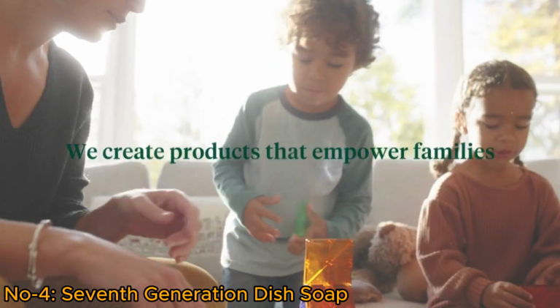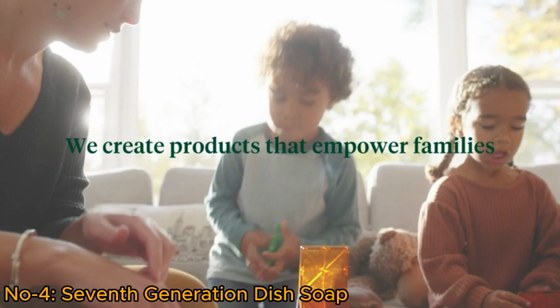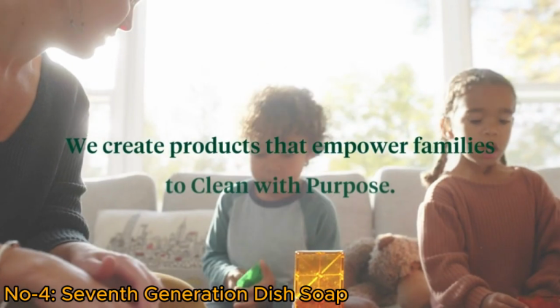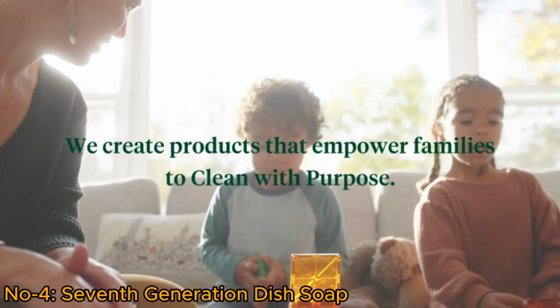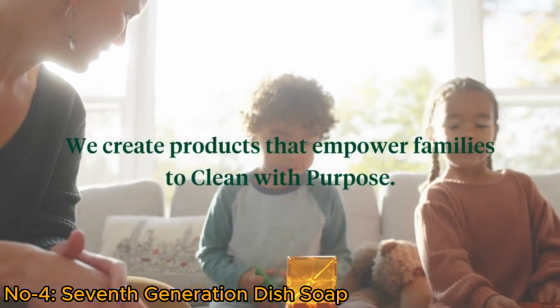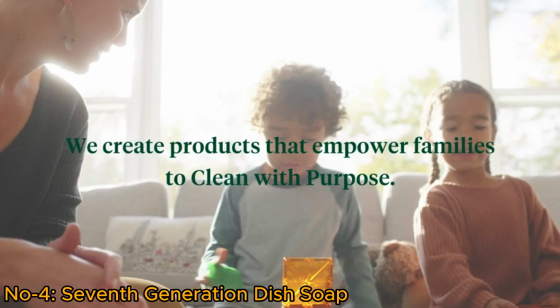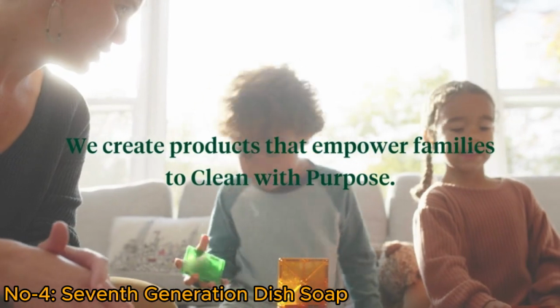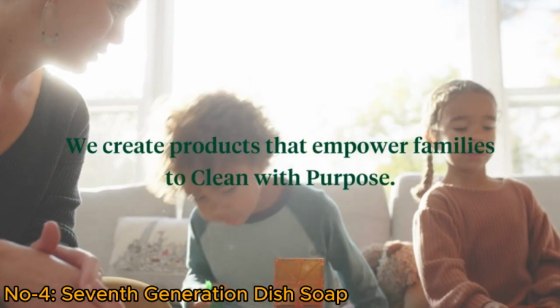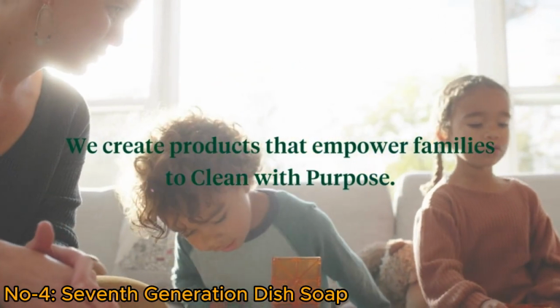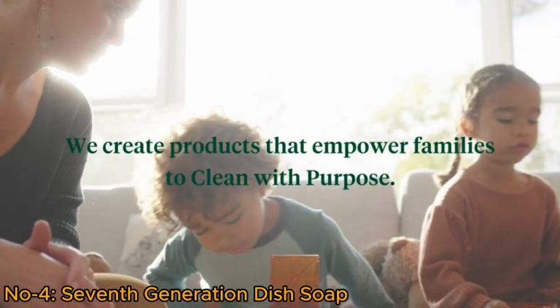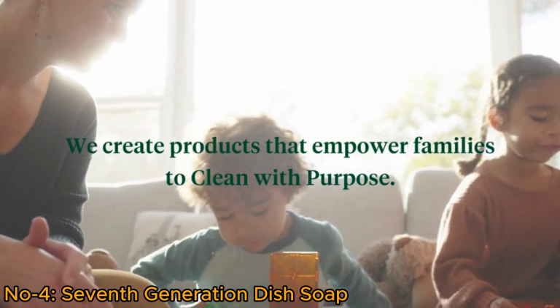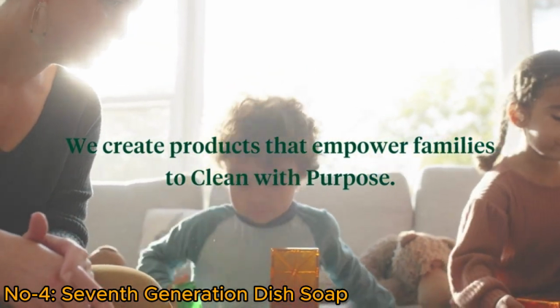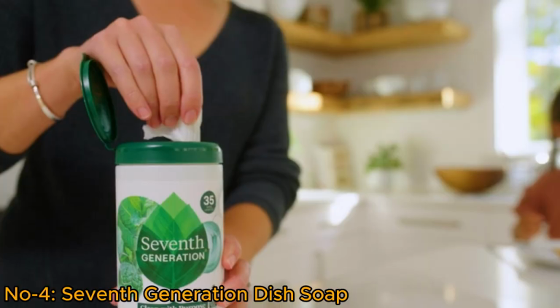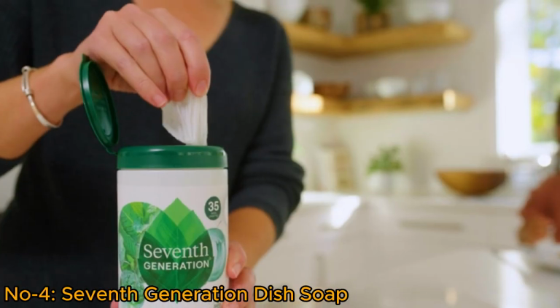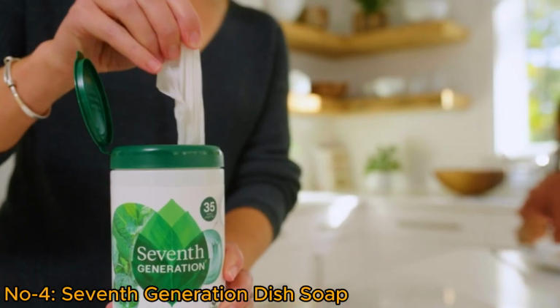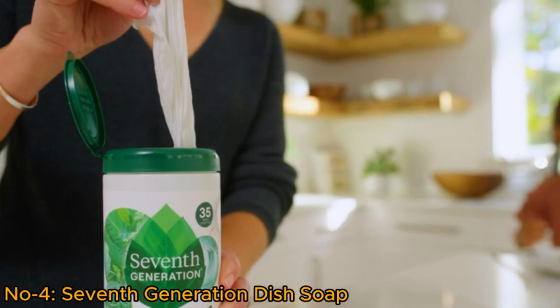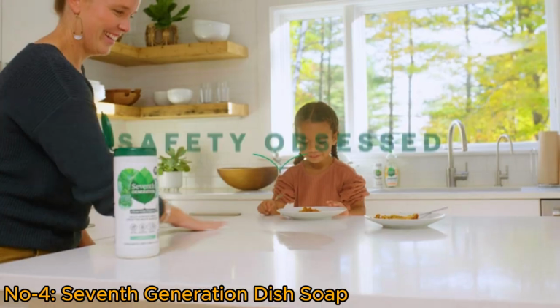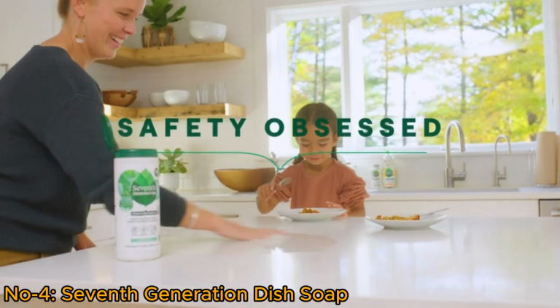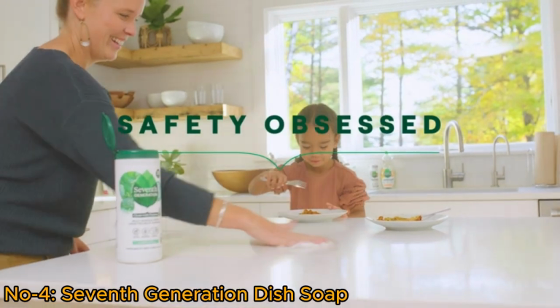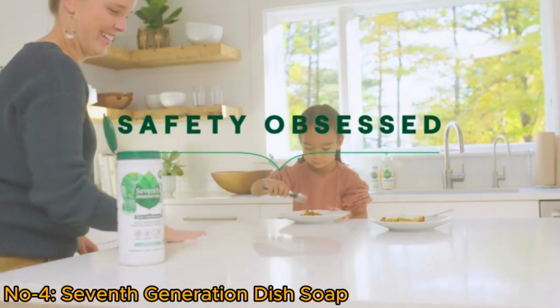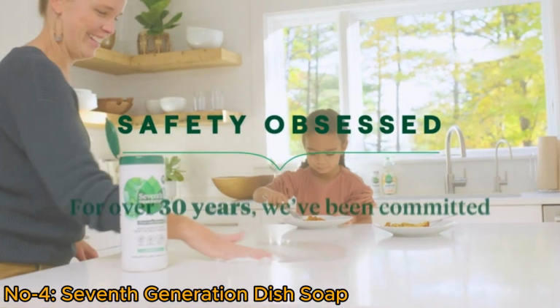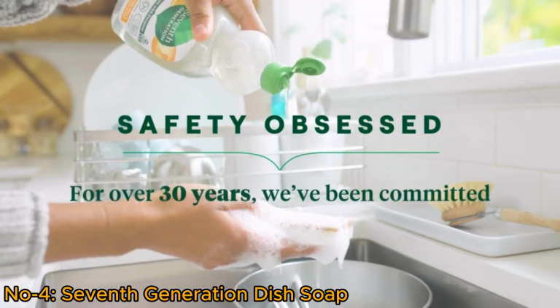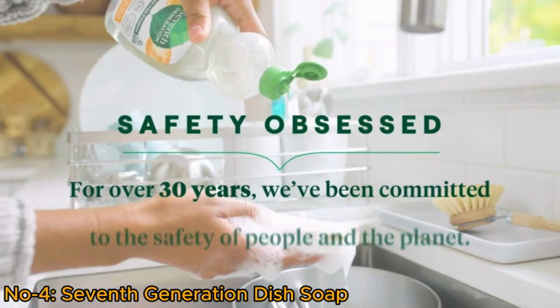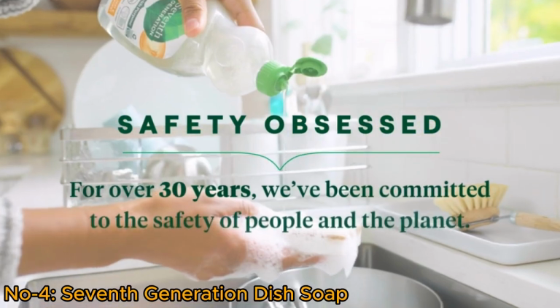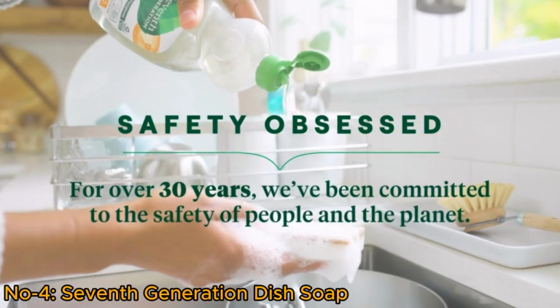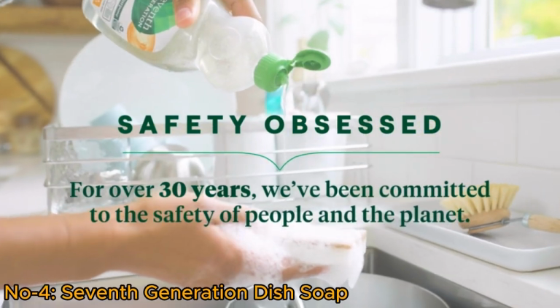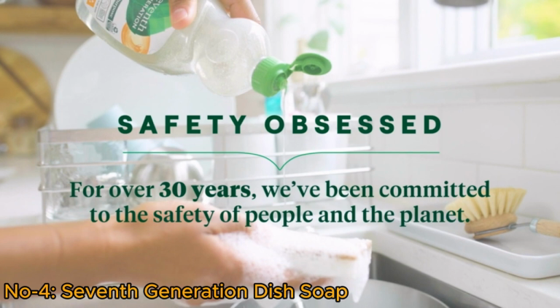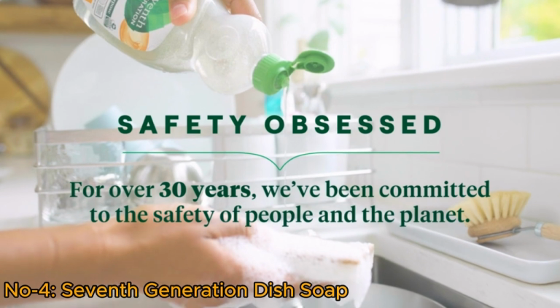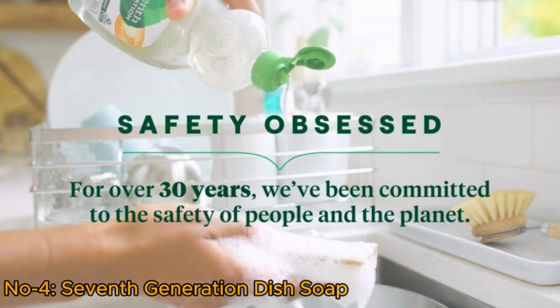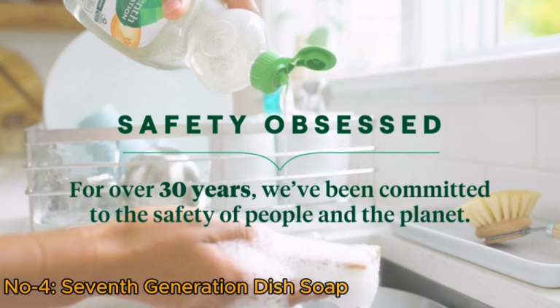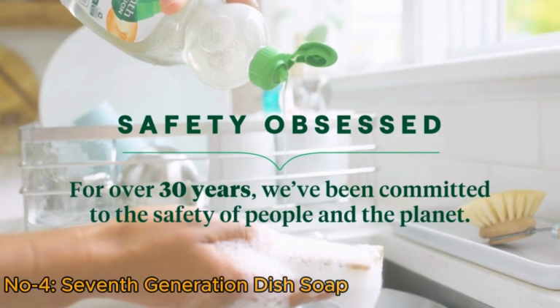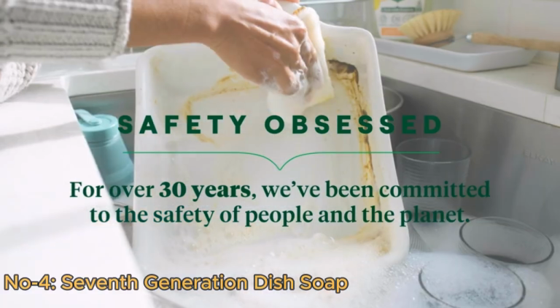Enjoy peace of mind knowing you're using a gentle, effective, and eco-conscious dish soap that cares for both your dishes and the planet.